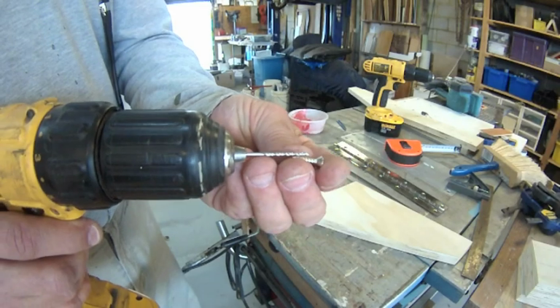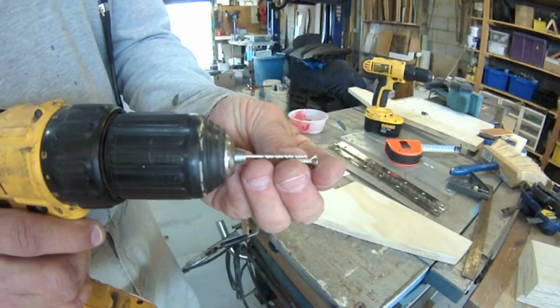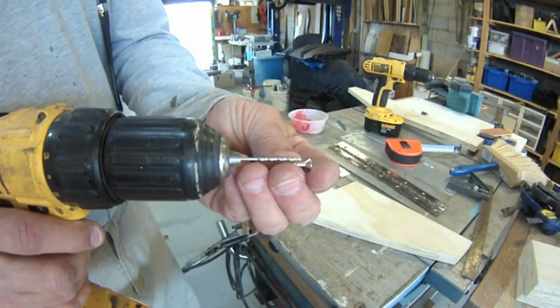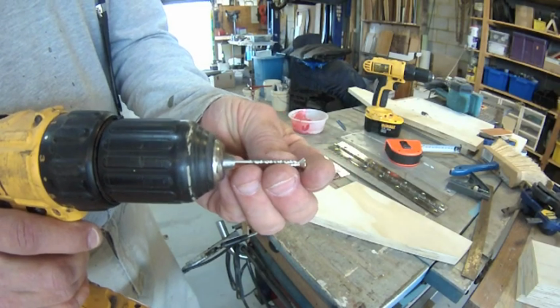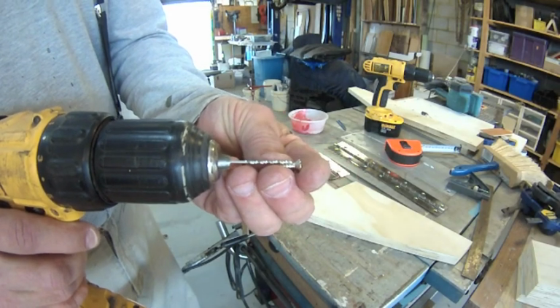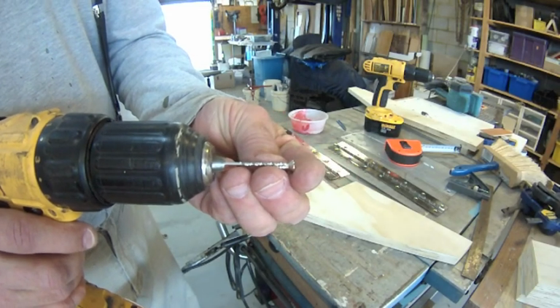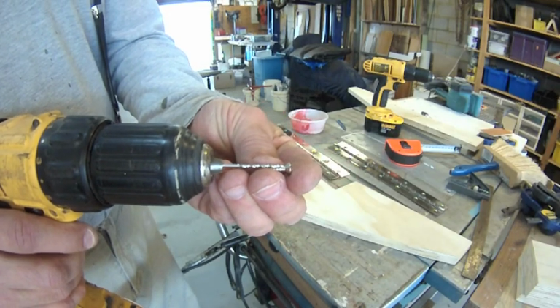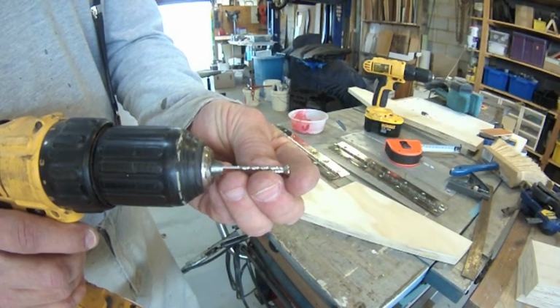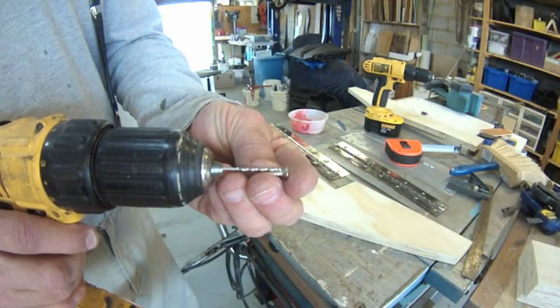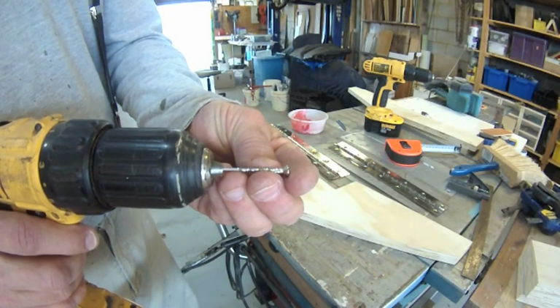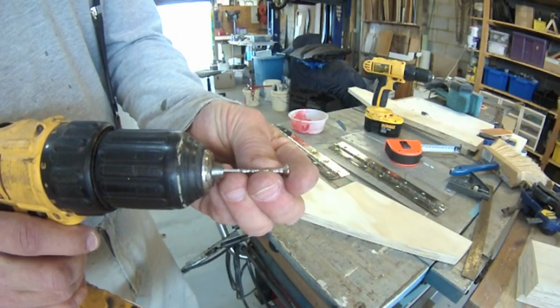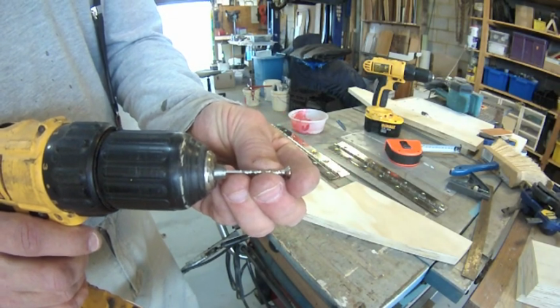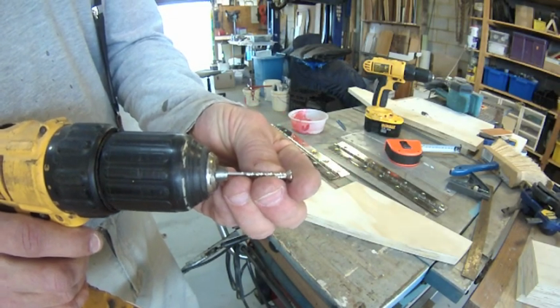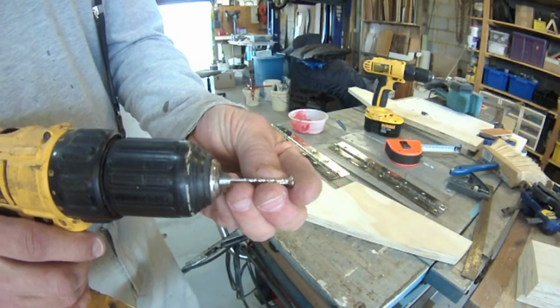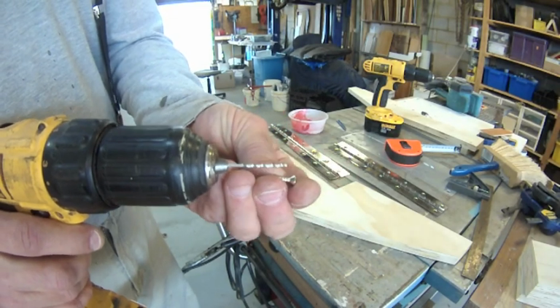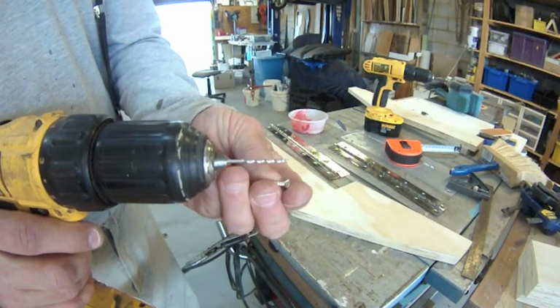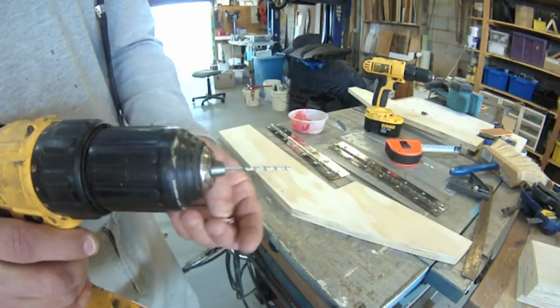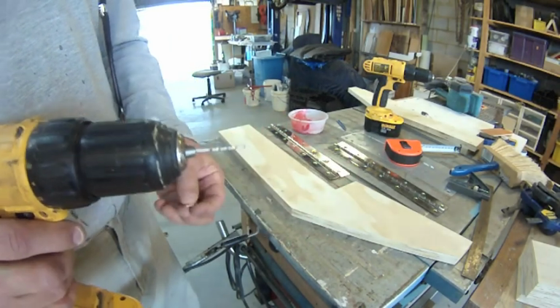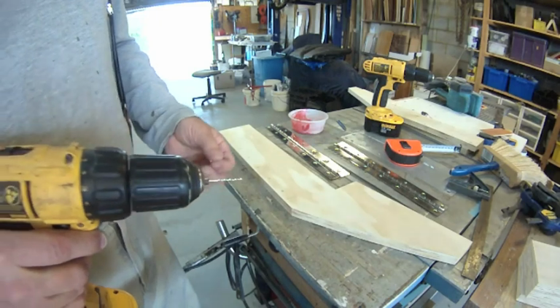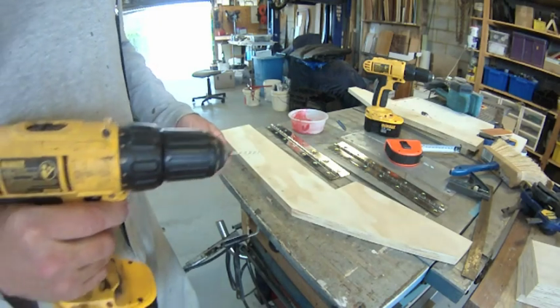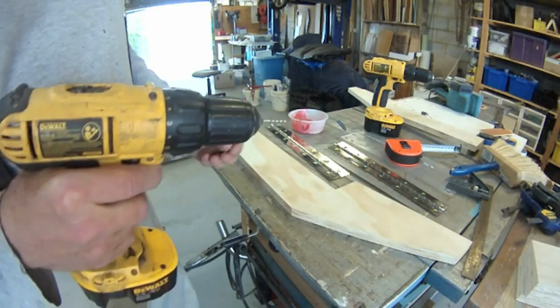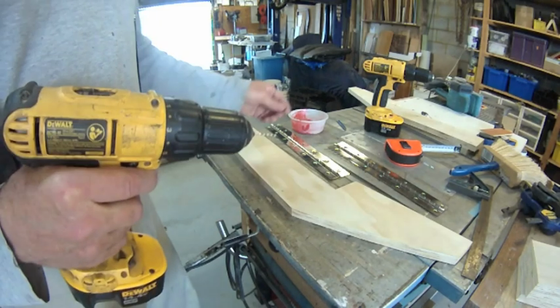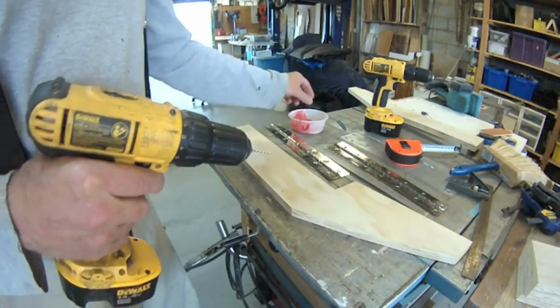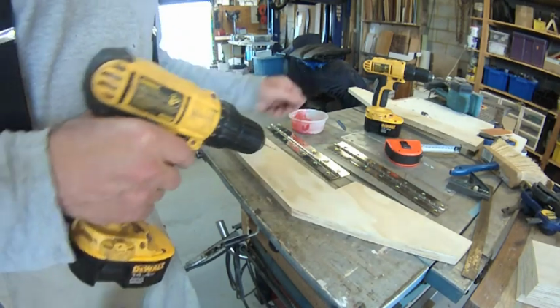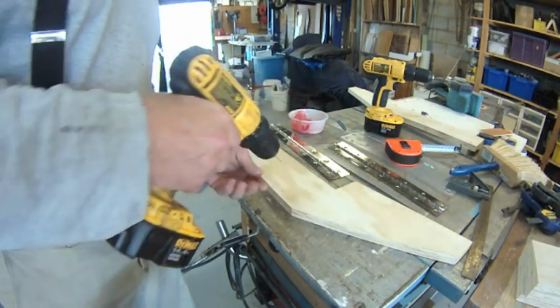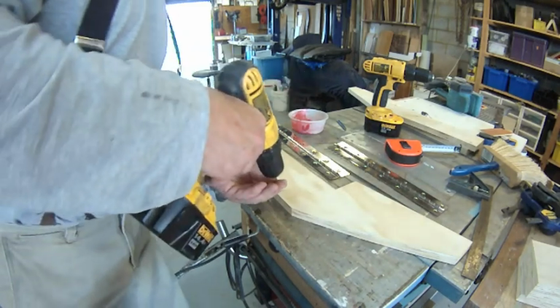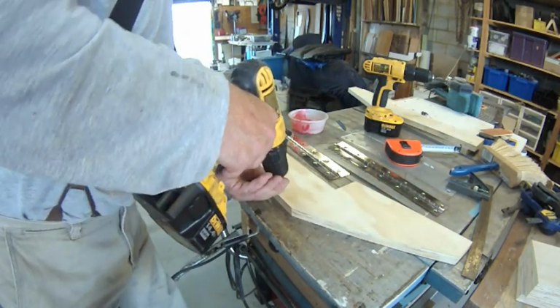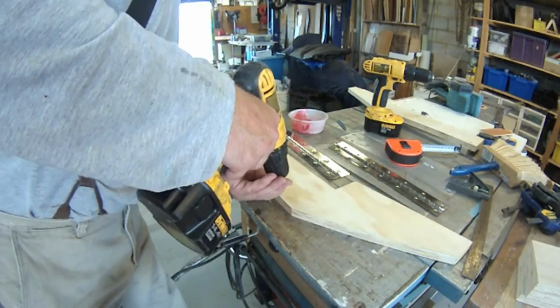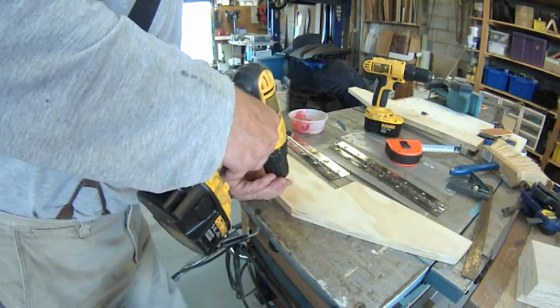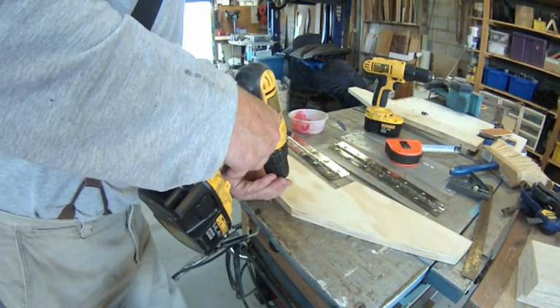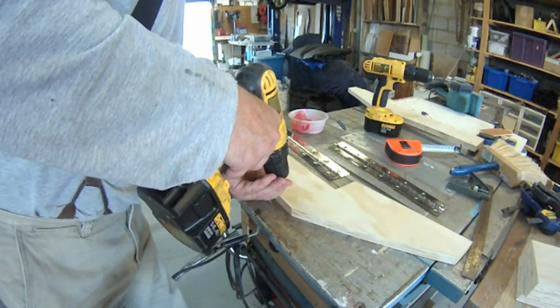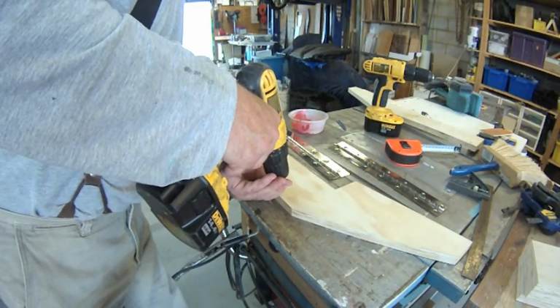I always like to pre-drill the holes, even with a small bit, because then I know the screw is going where I want it to go.